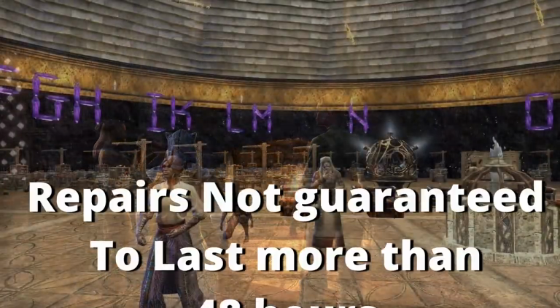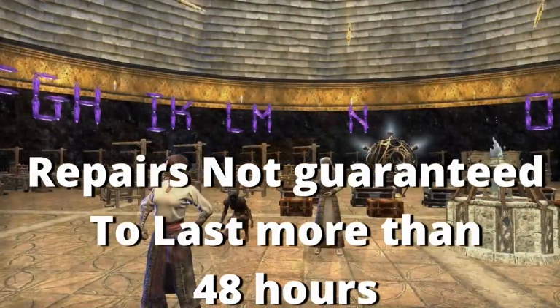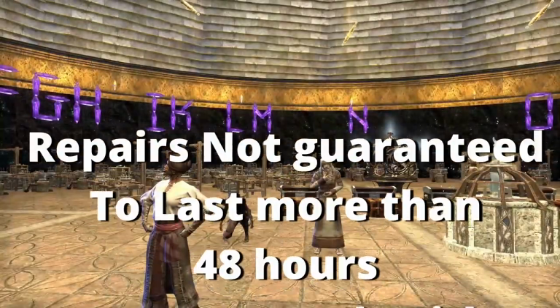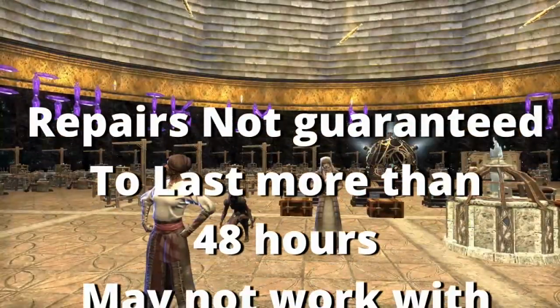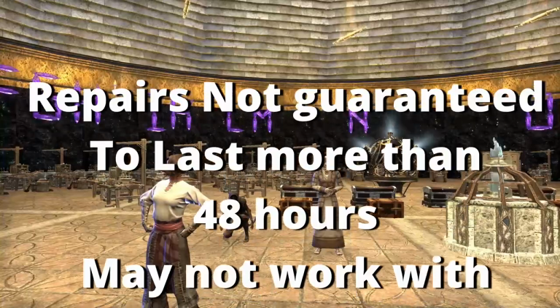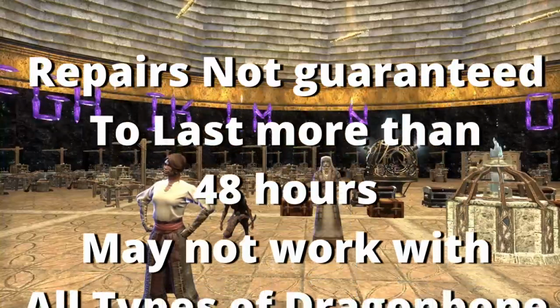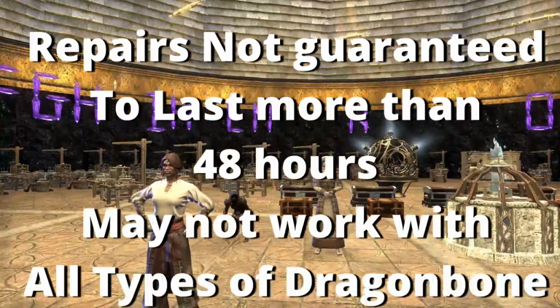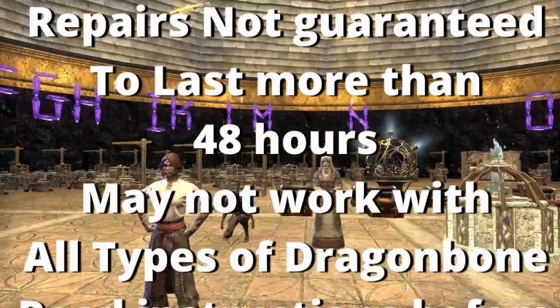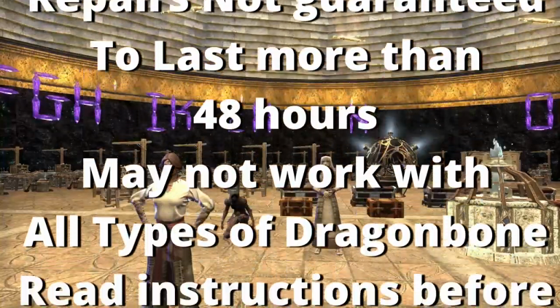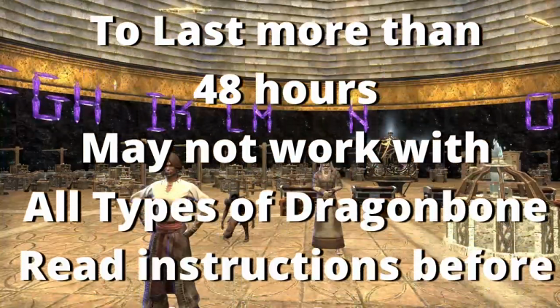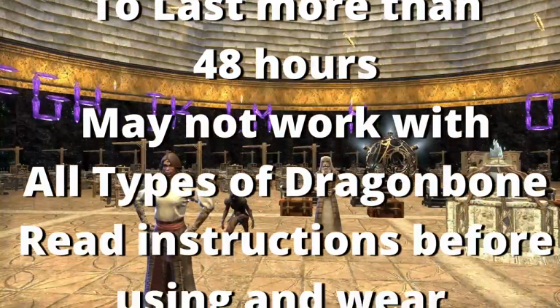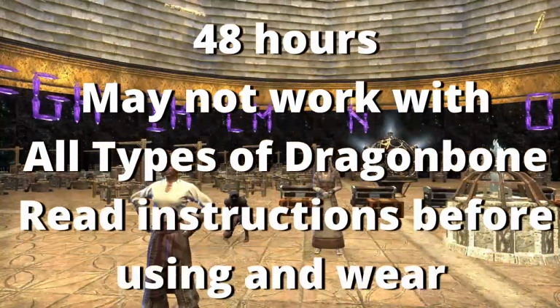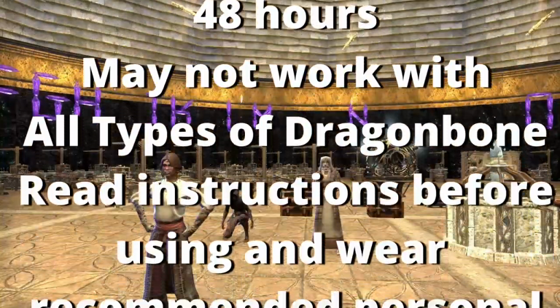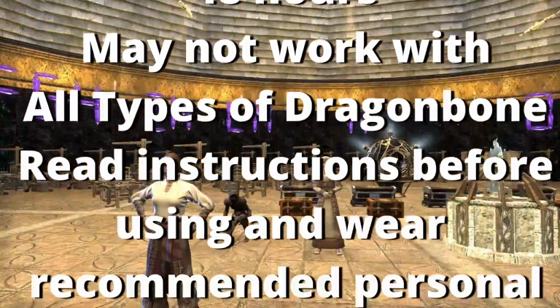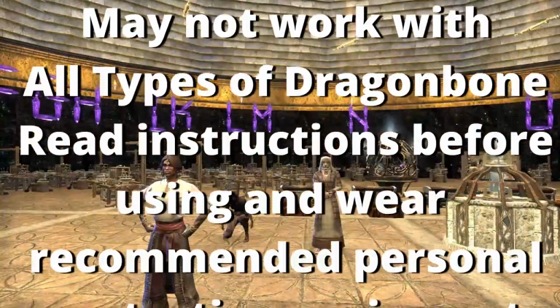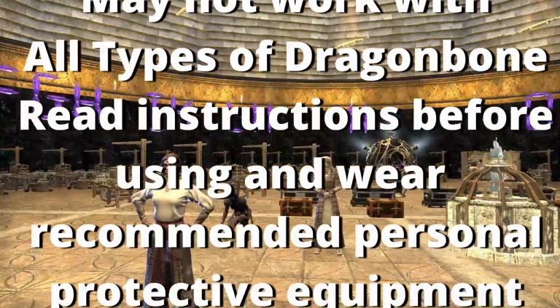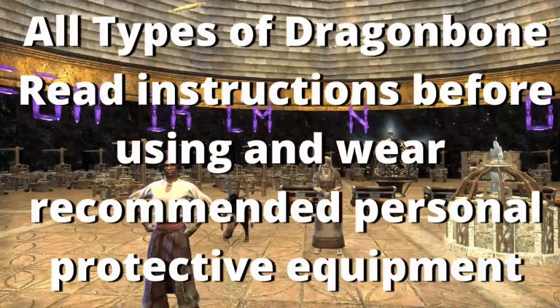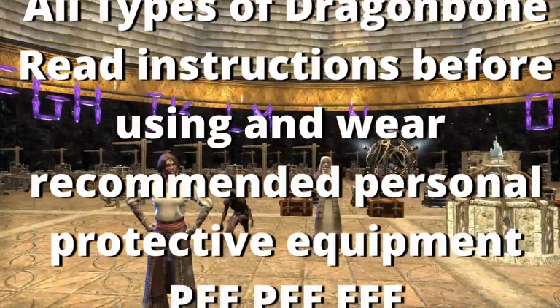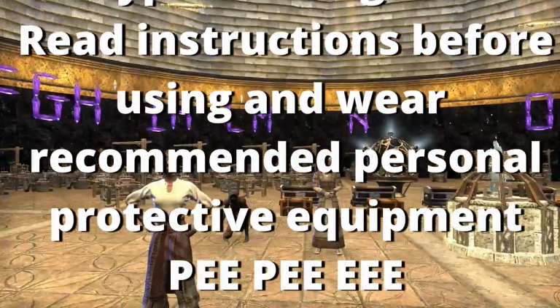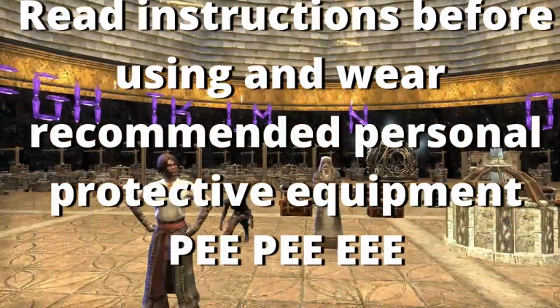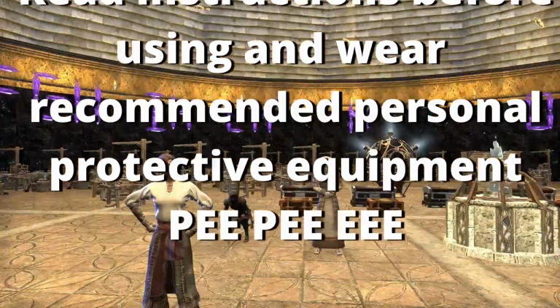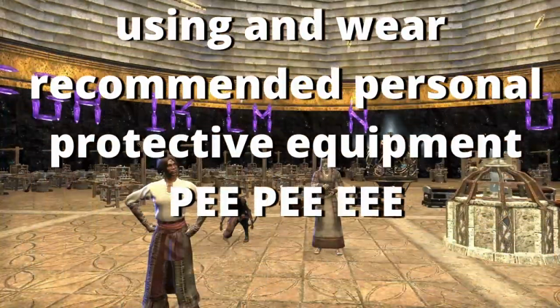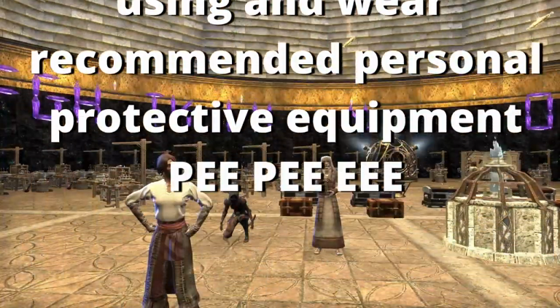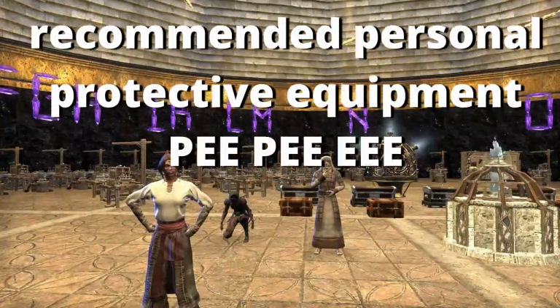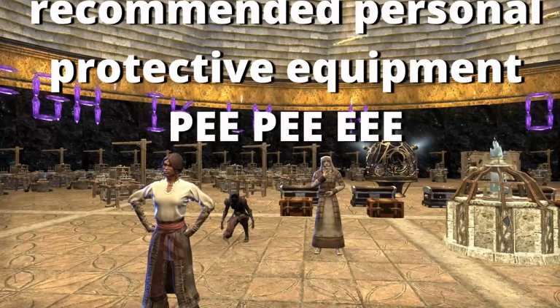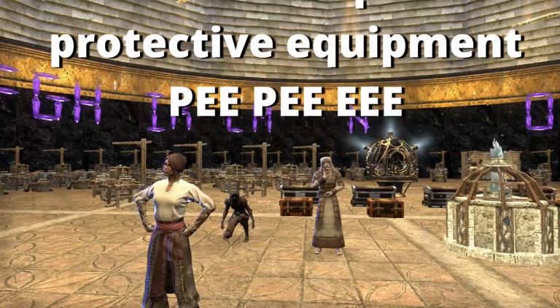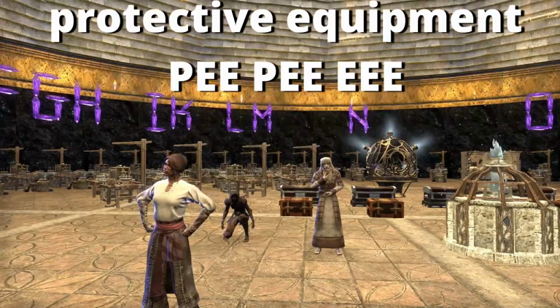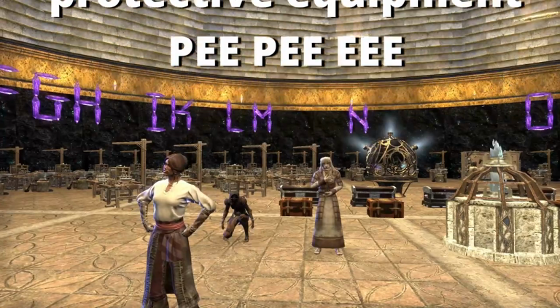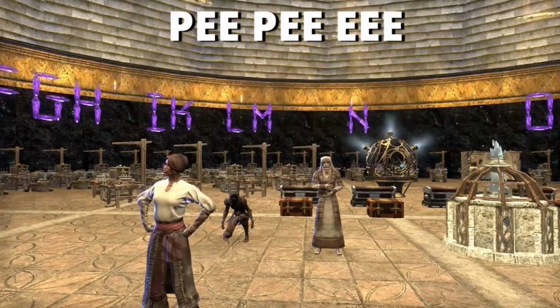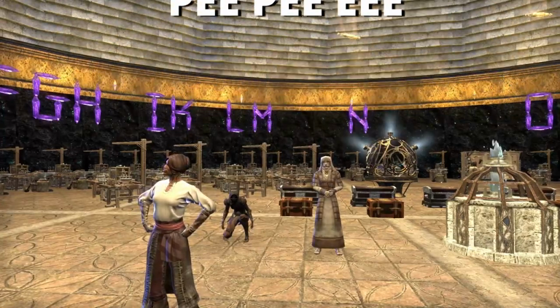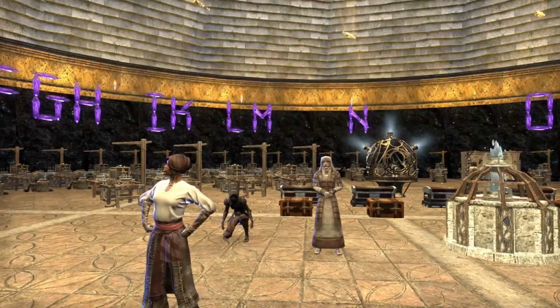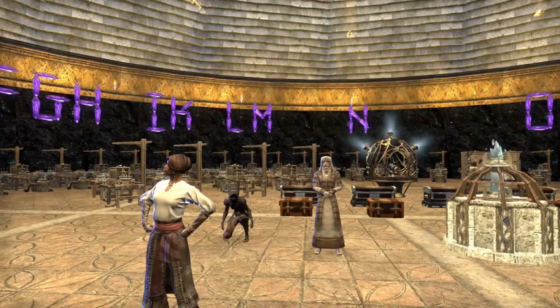Repair is not guaranteed to last more than 48 hours. May not work in all types of dragon modes. Read instructions before using and wear the recommended personal protective equipment, P.P.E.